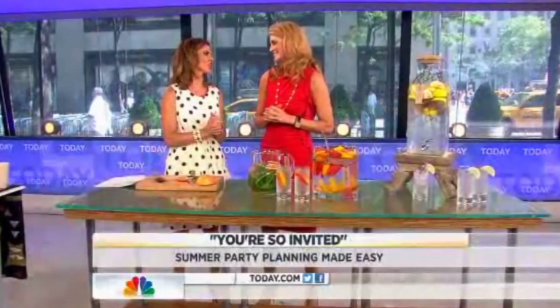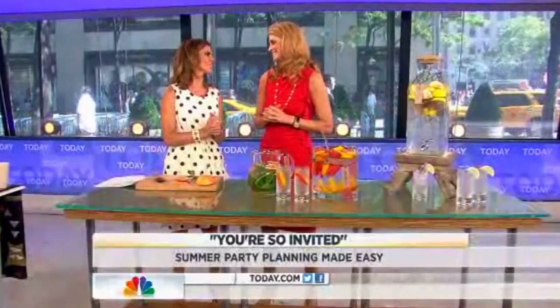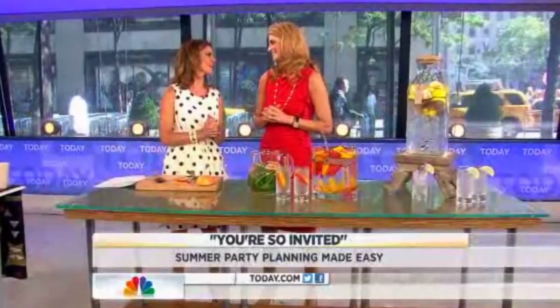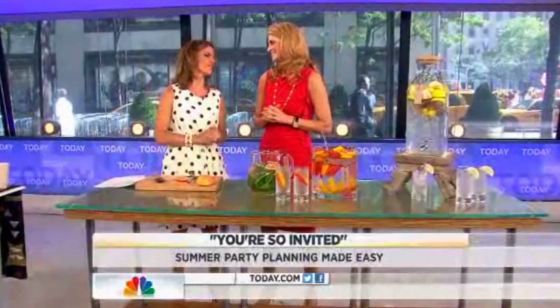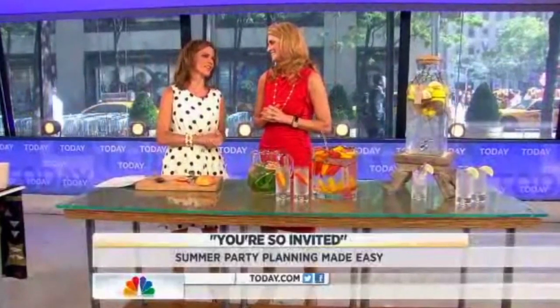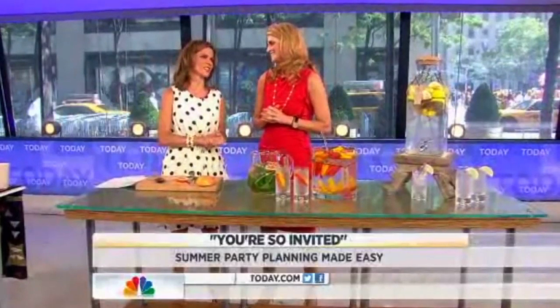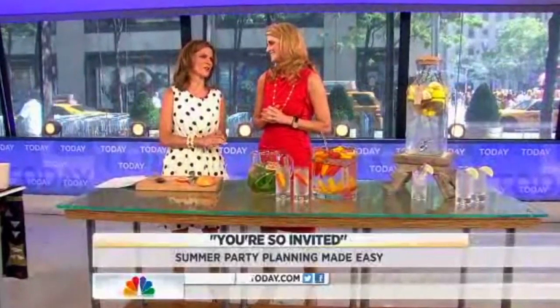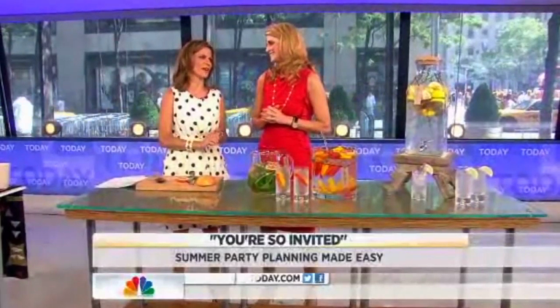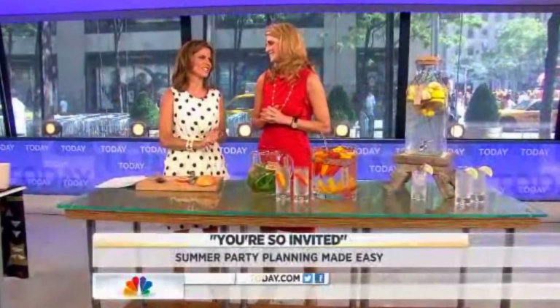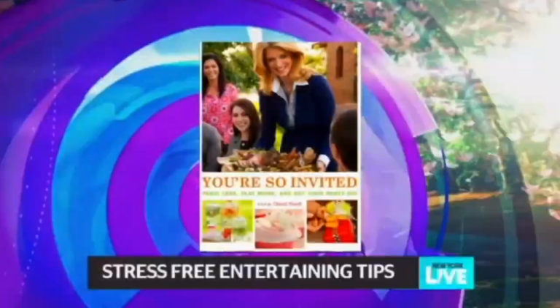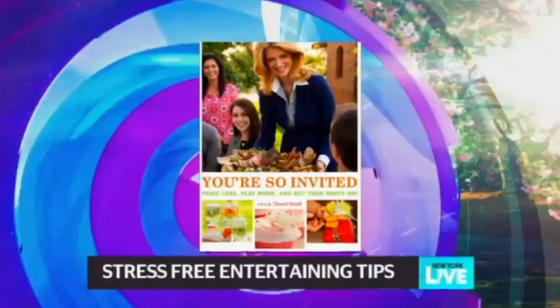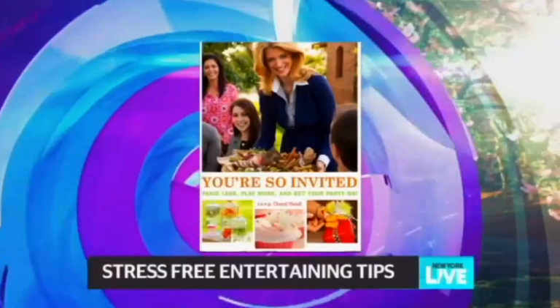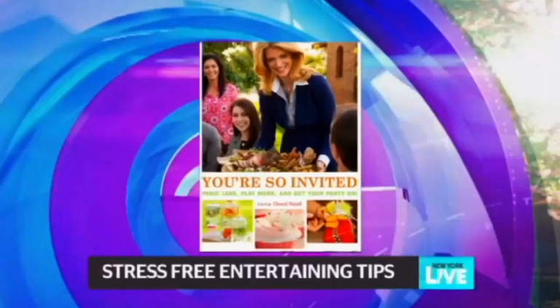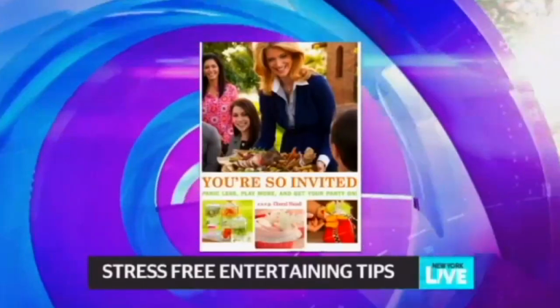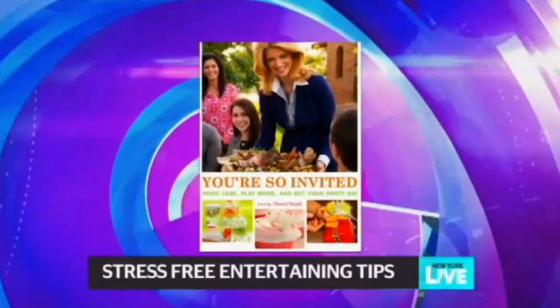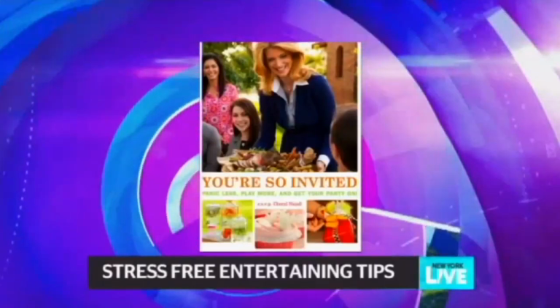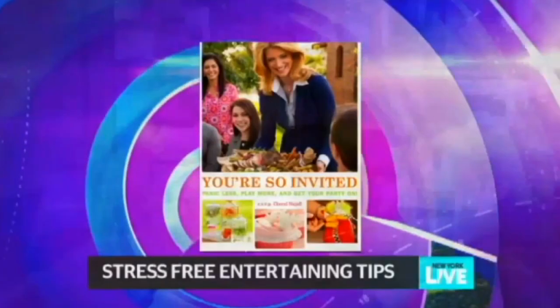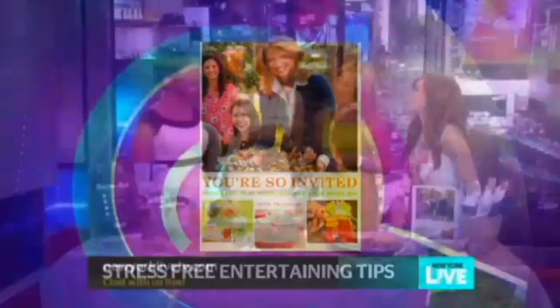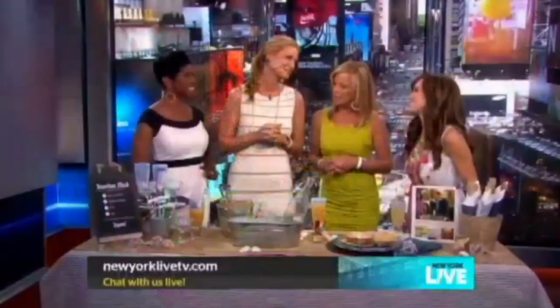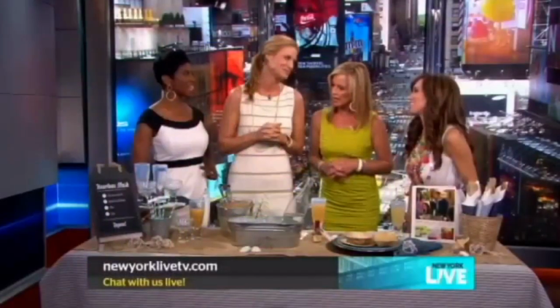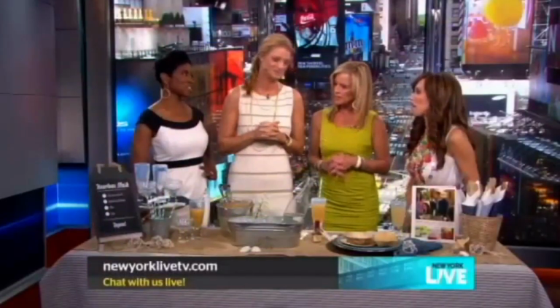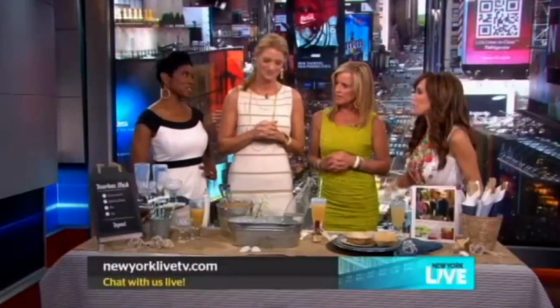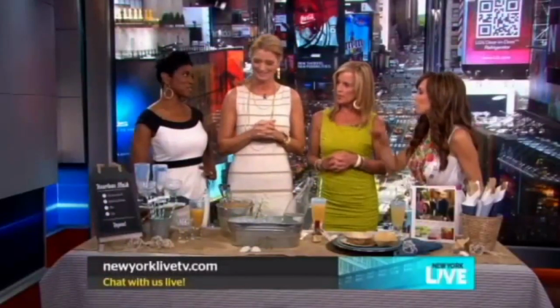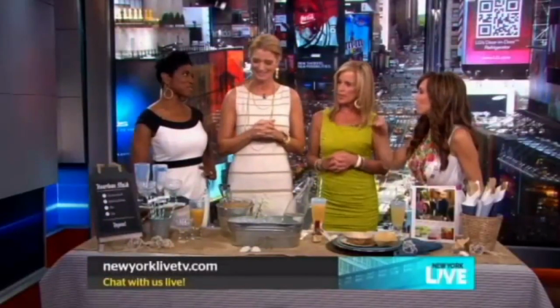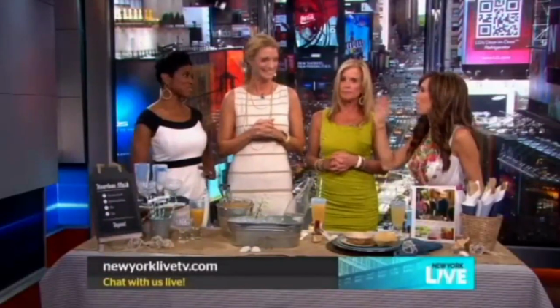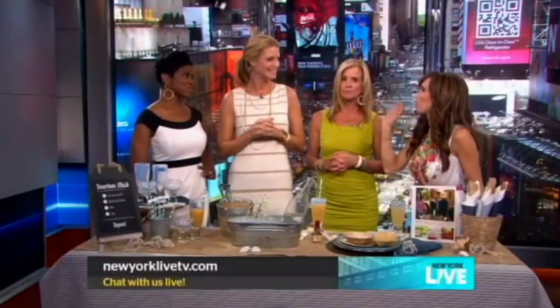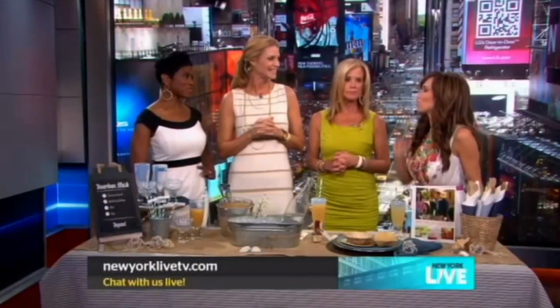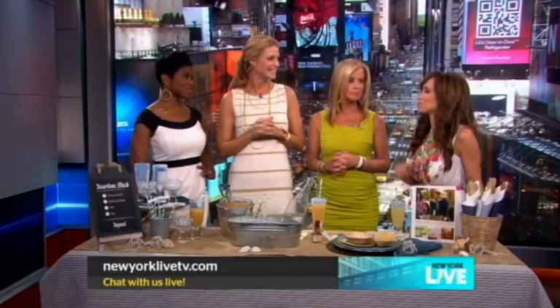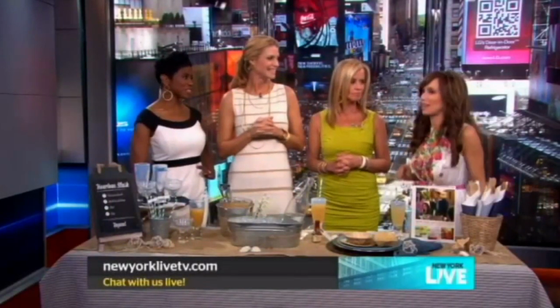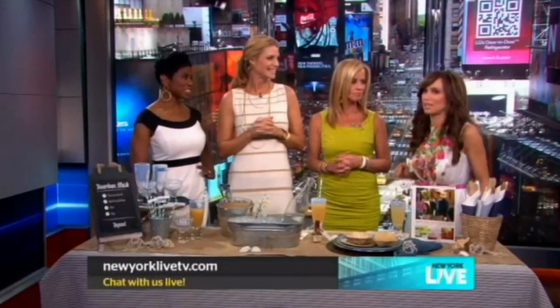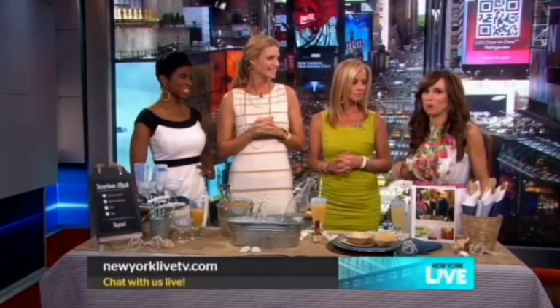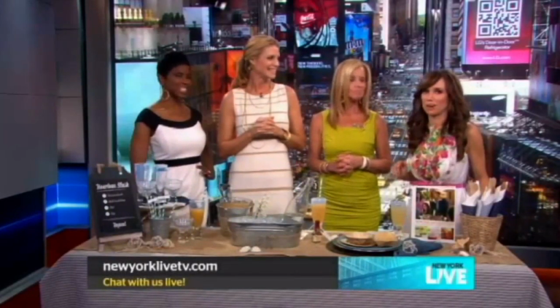Cheryl Najafi, thanks so much. Thank you, Cheryl. Thank you. I'm going to break all the rules at my next party.